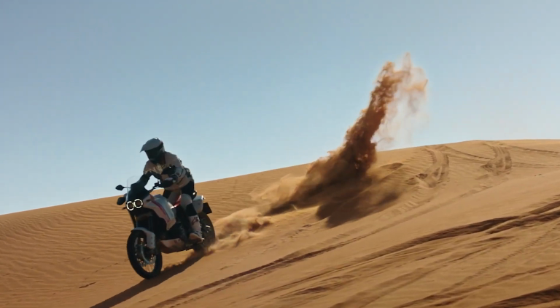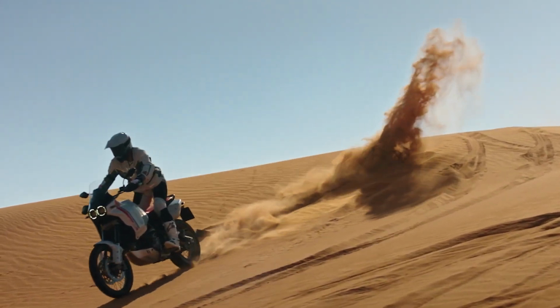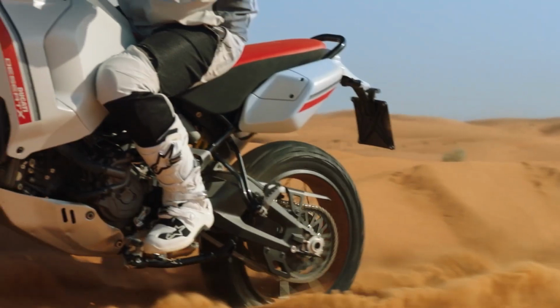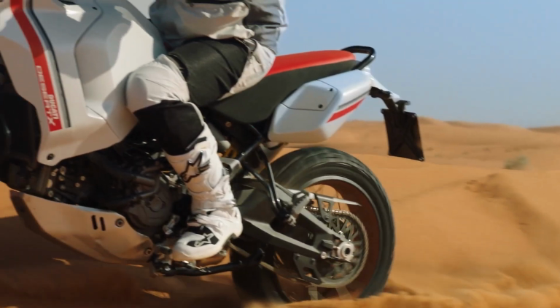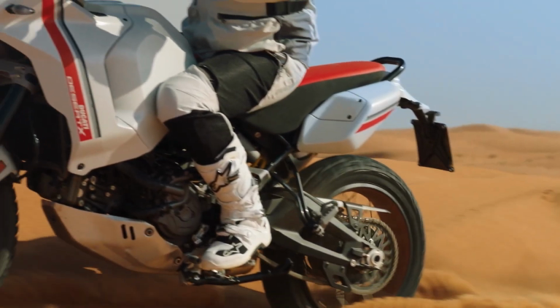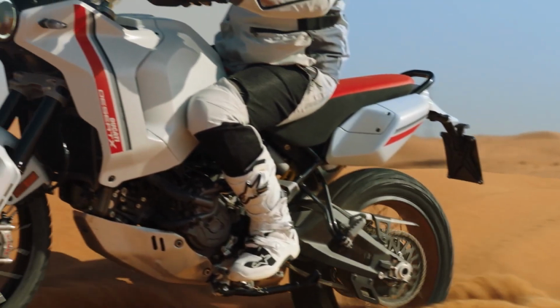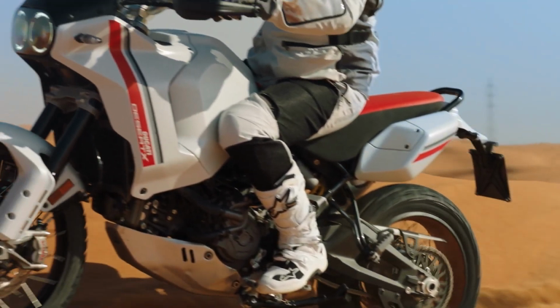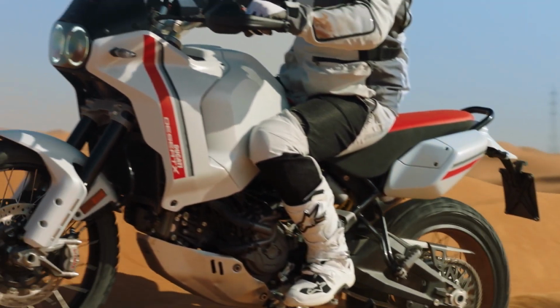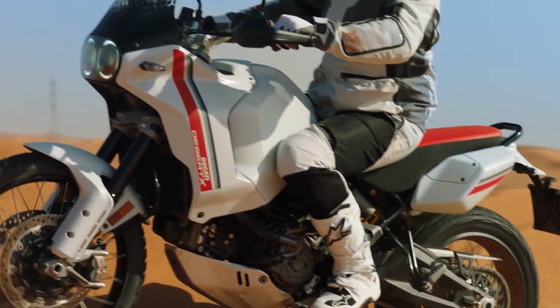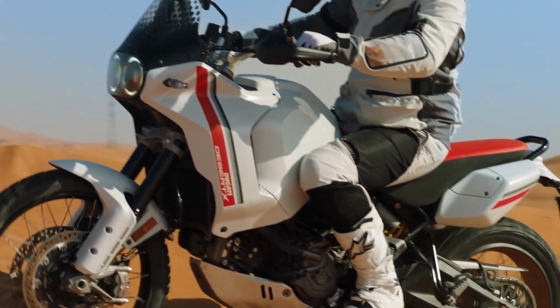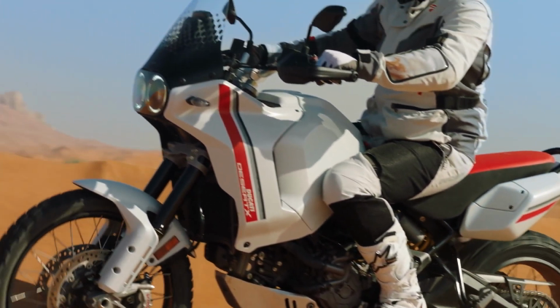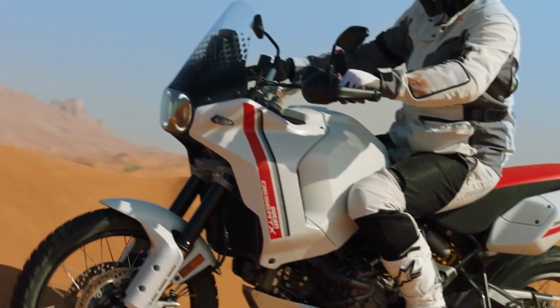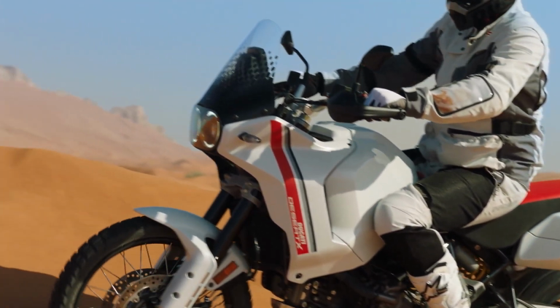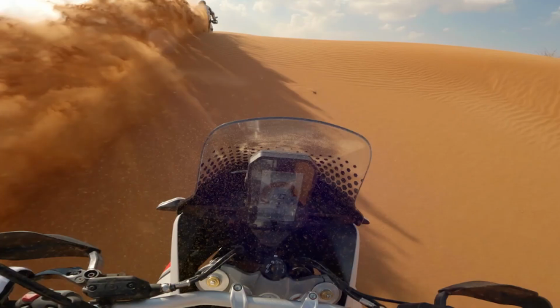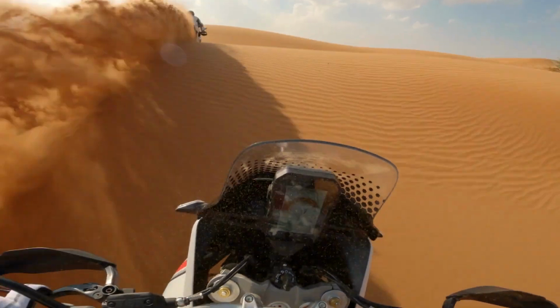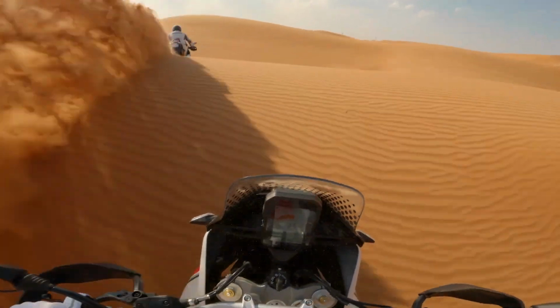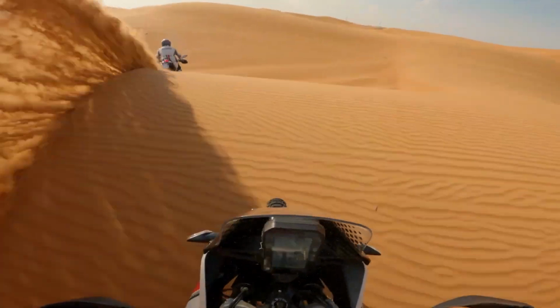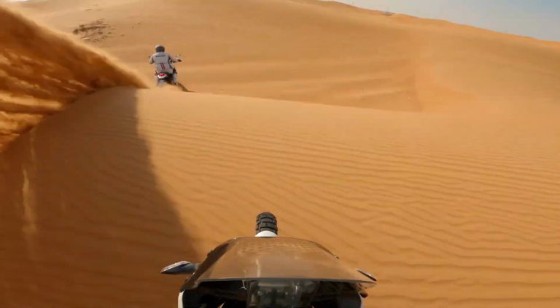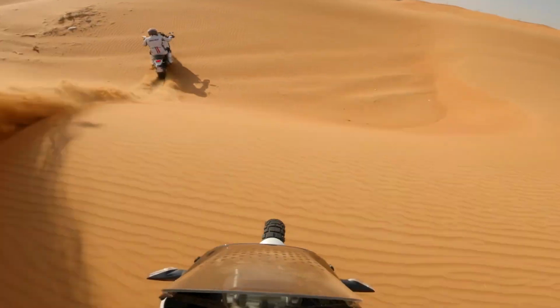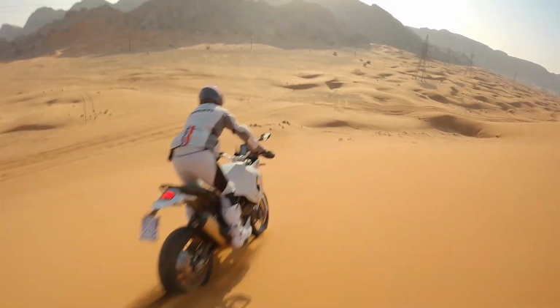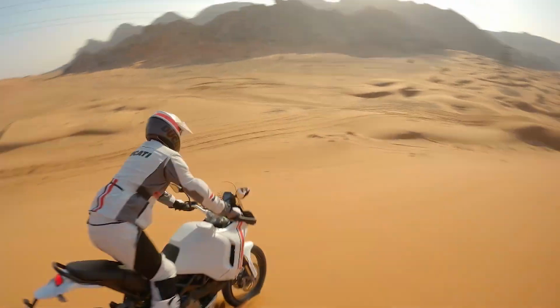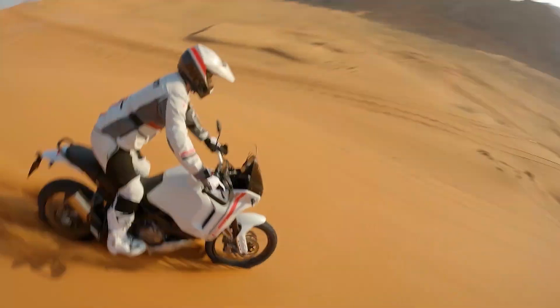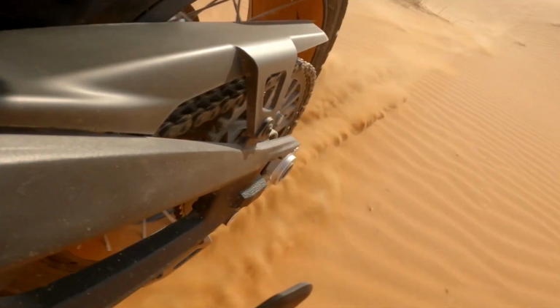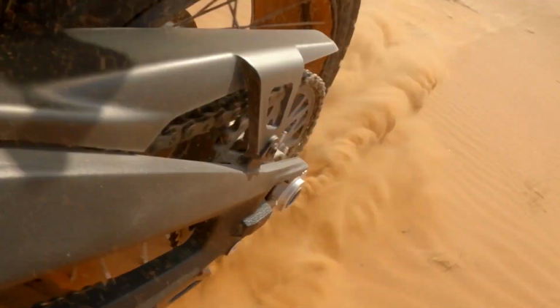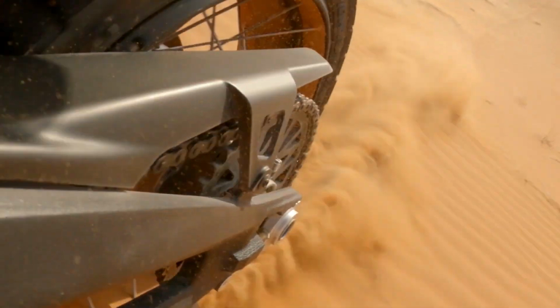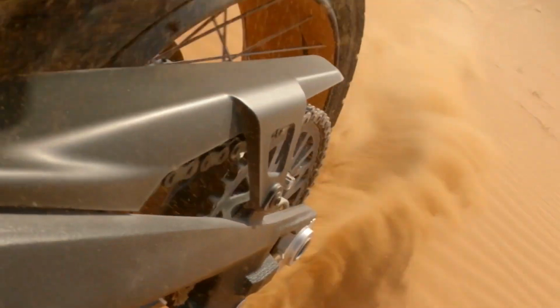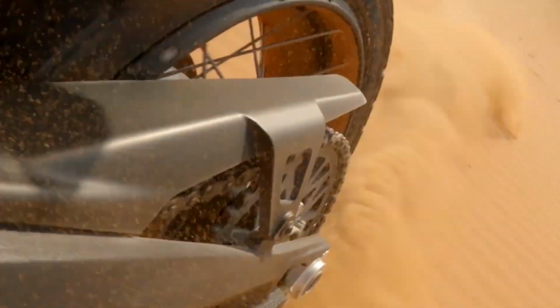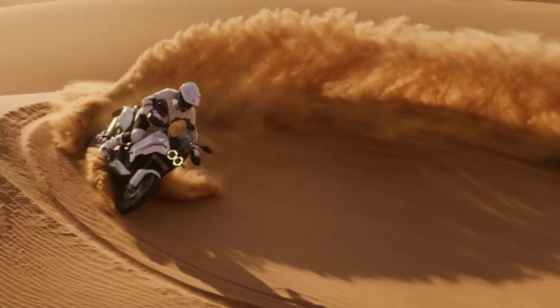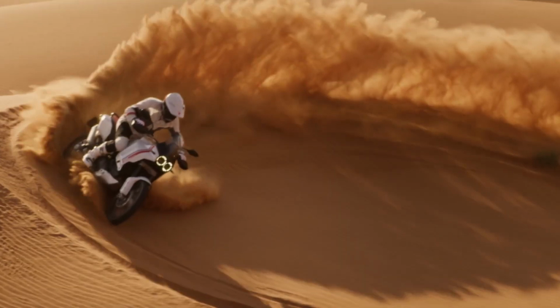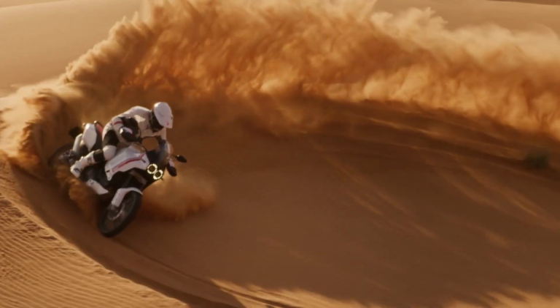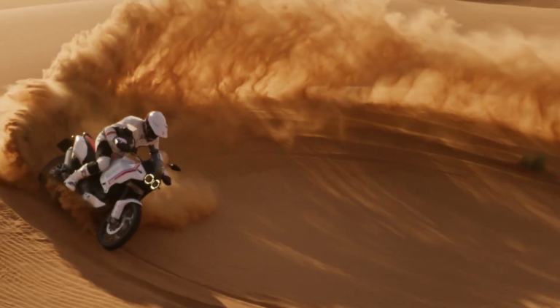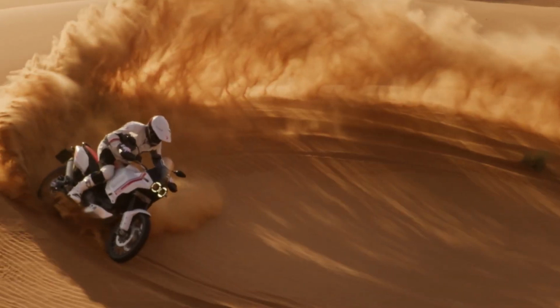So in today's video, I'm going to give a breakdown on the engine, the components, styling, price, and availability. So let's go.